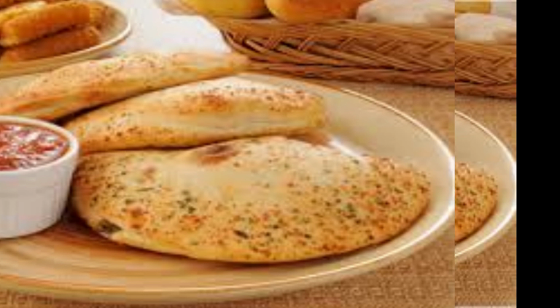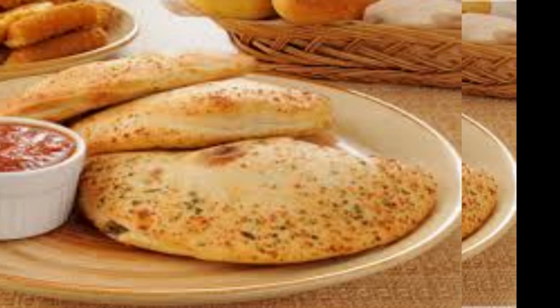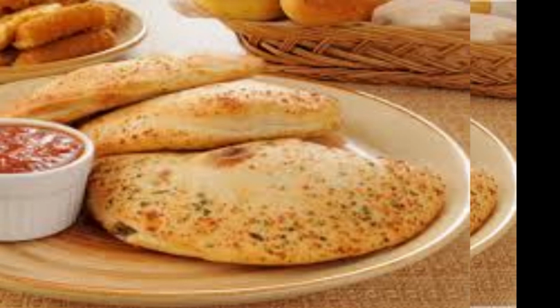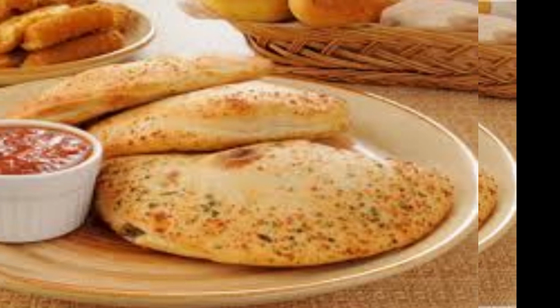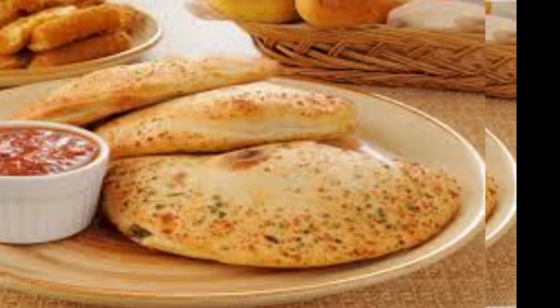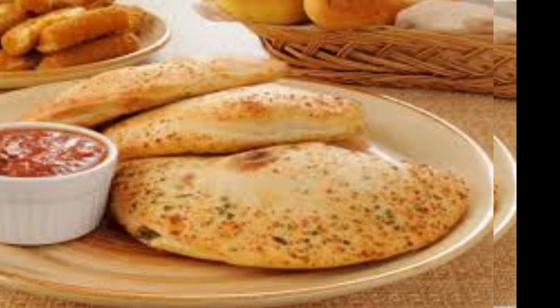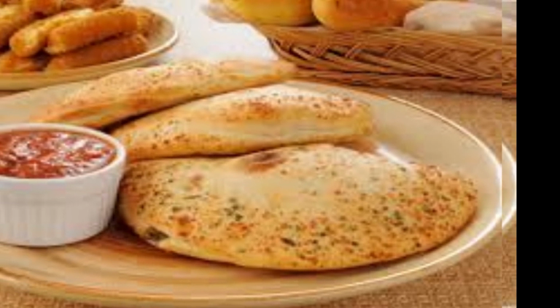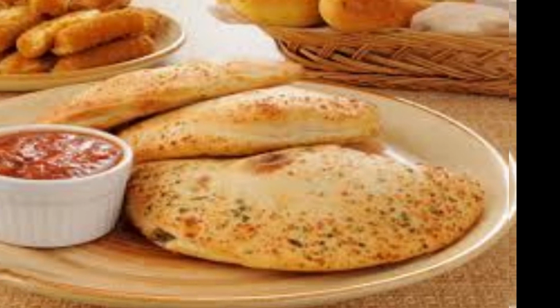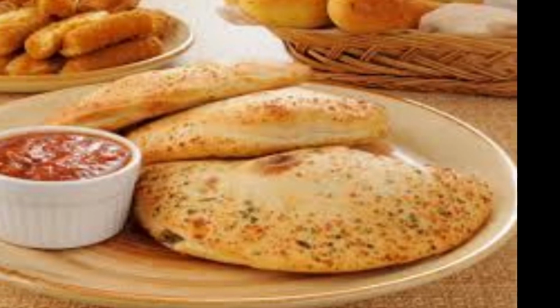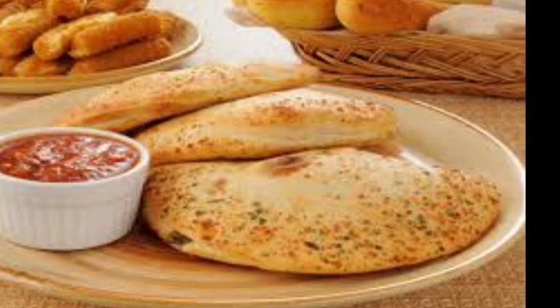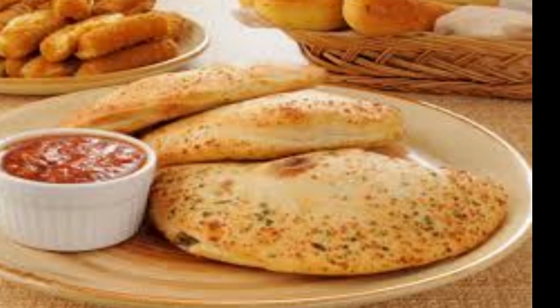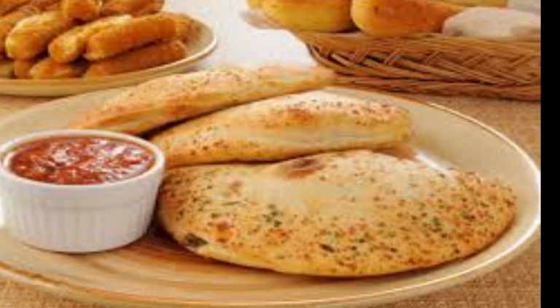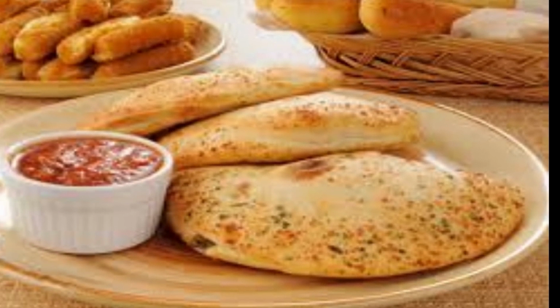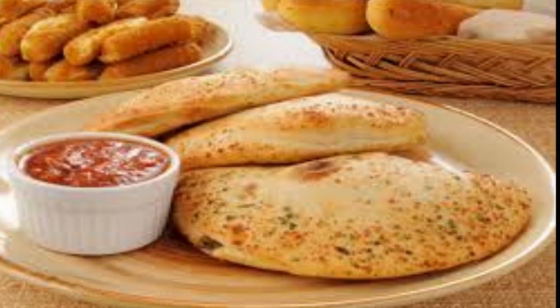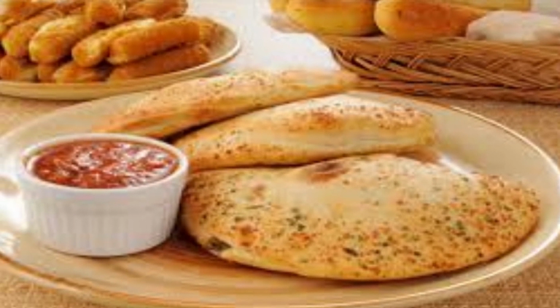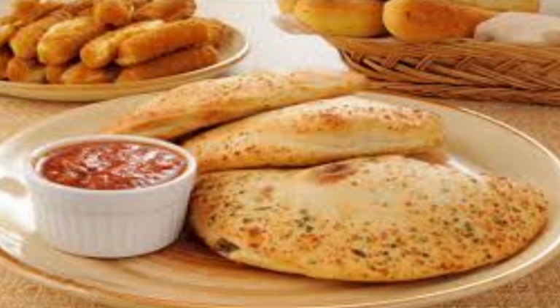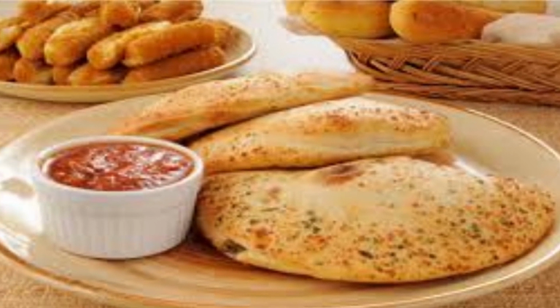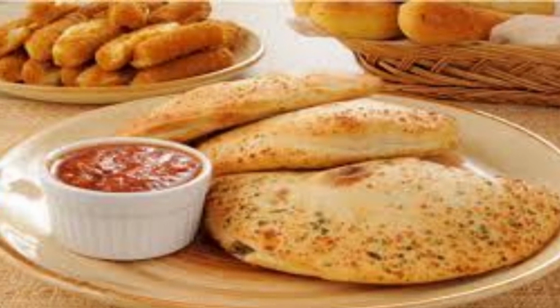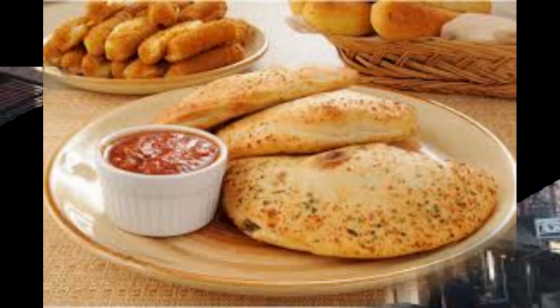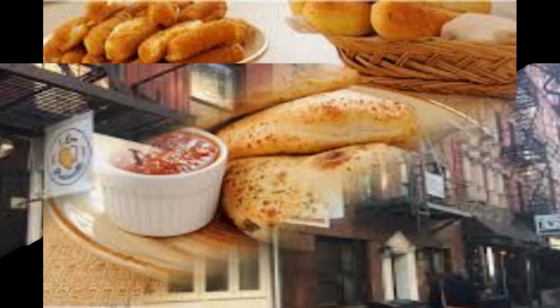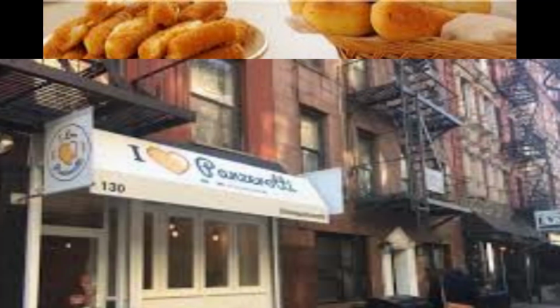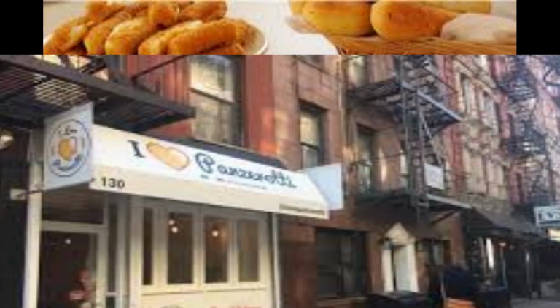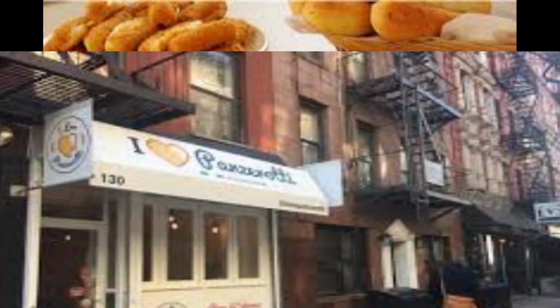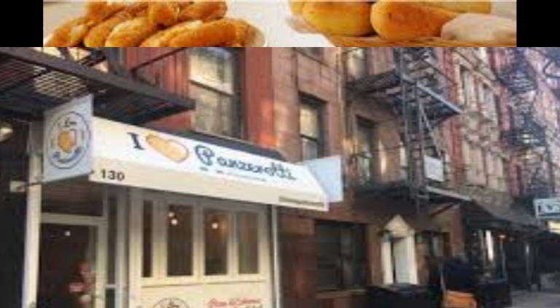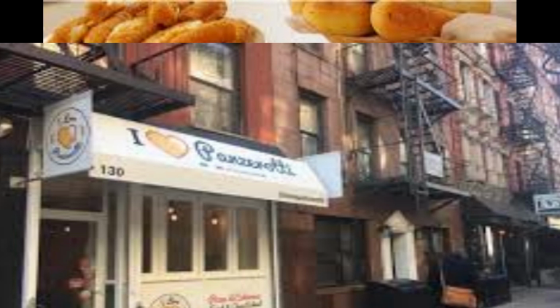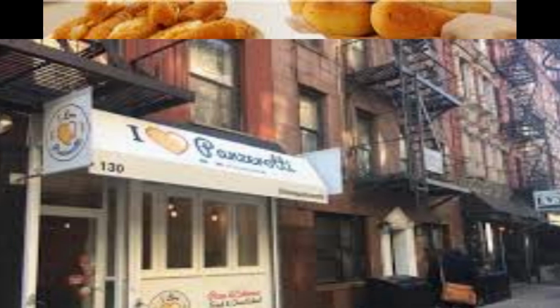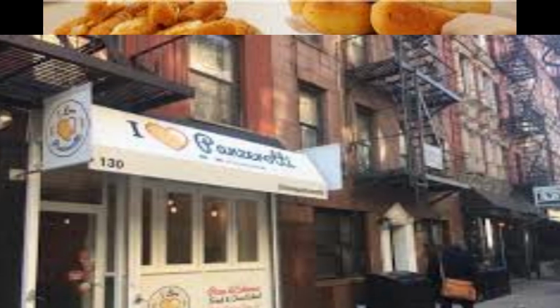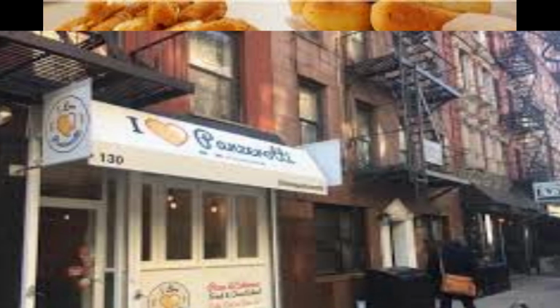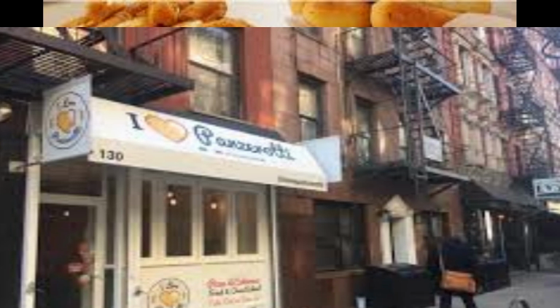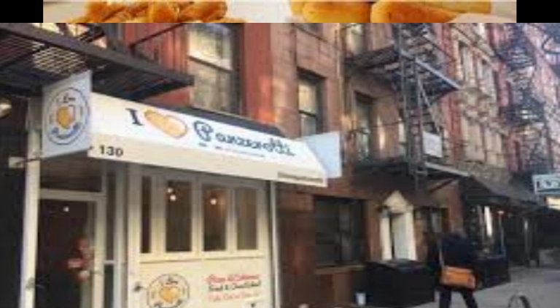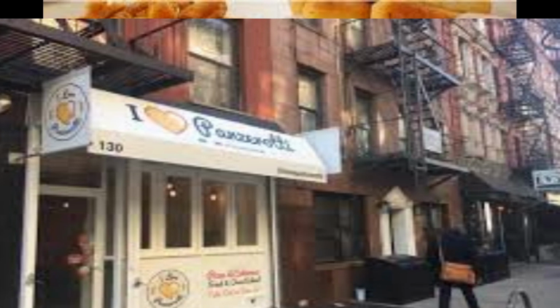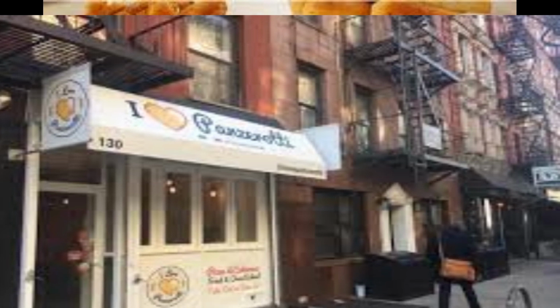Panzerati is a popular Italian street food that originated in southern Italy, particularly in the region of Apulia, Puglia.